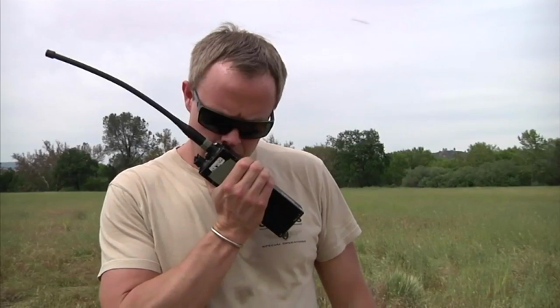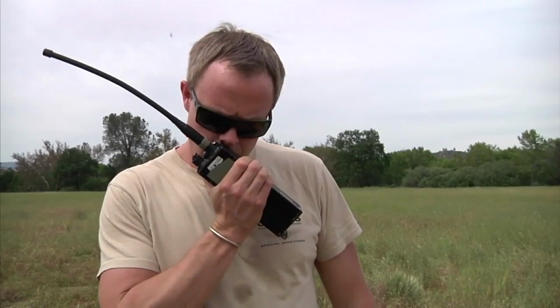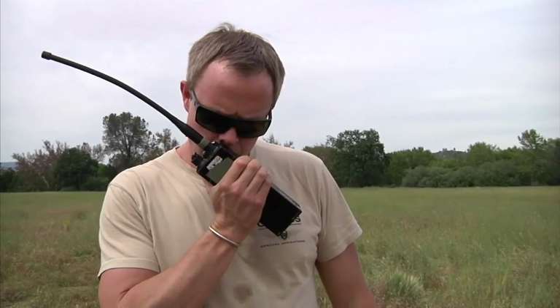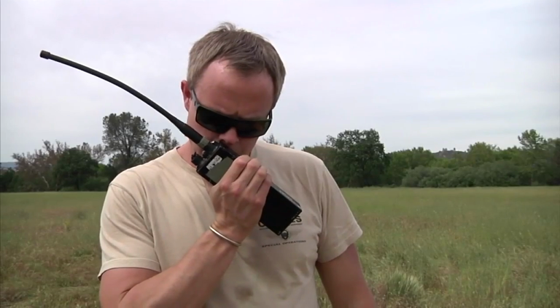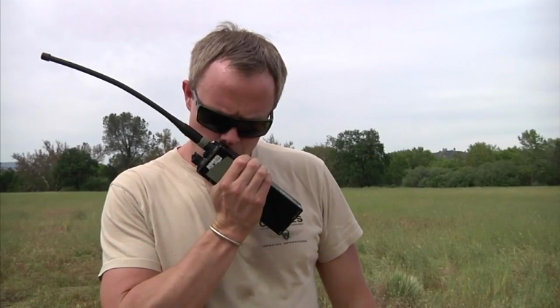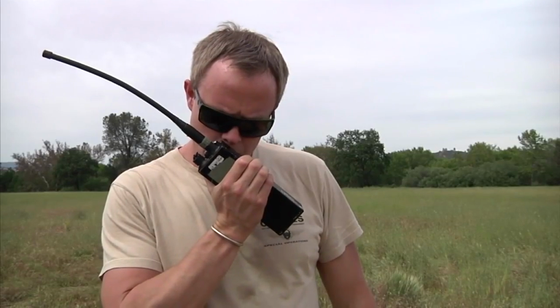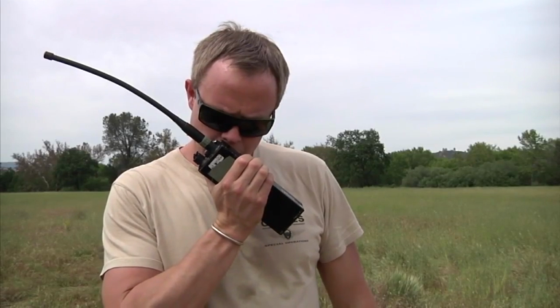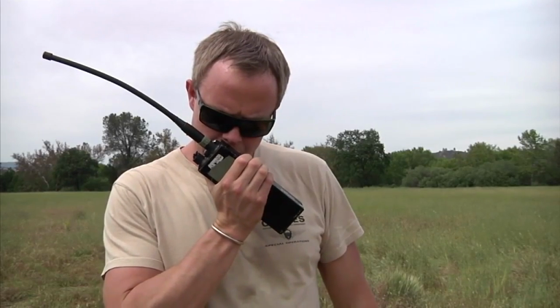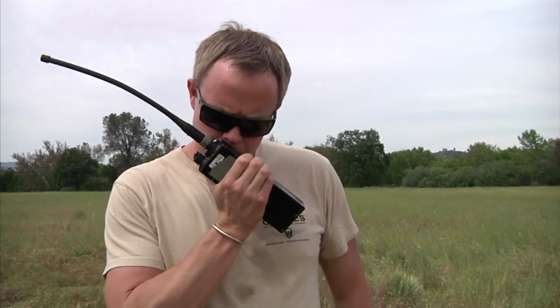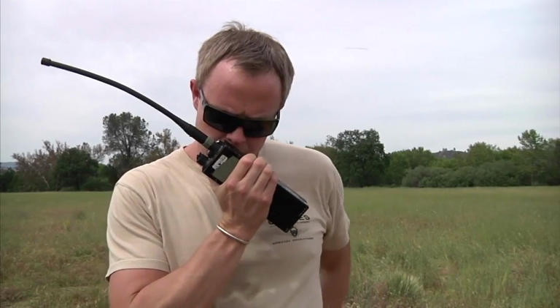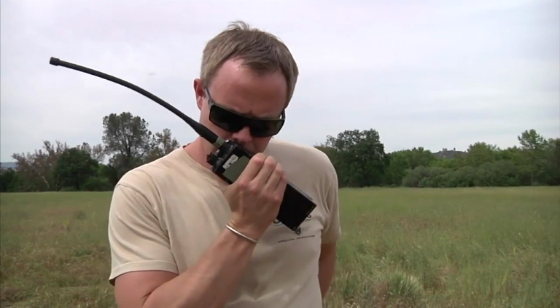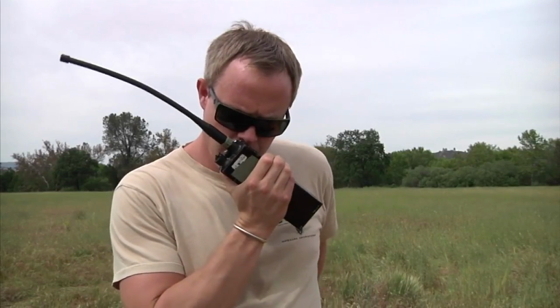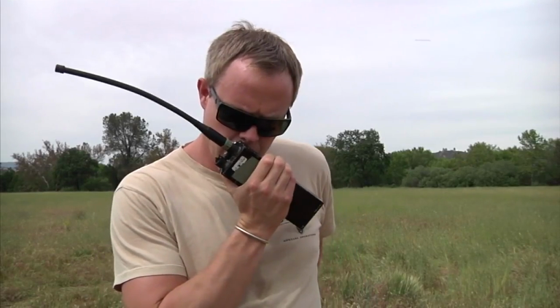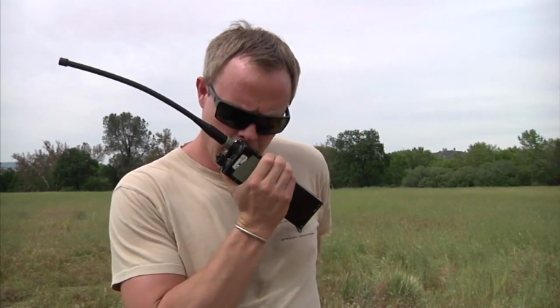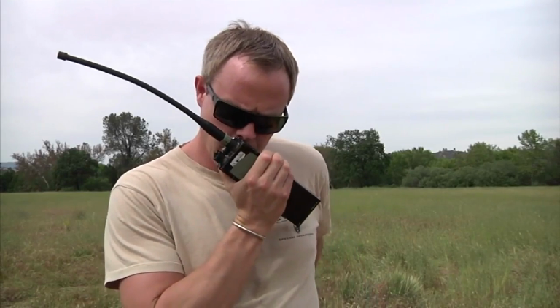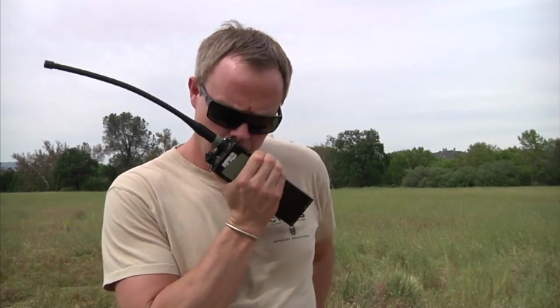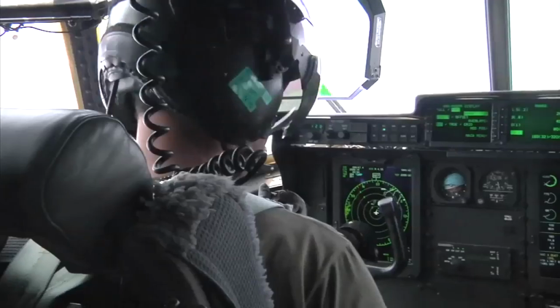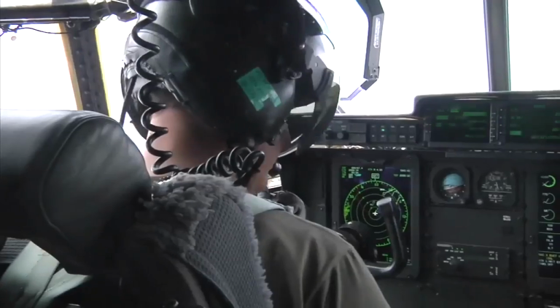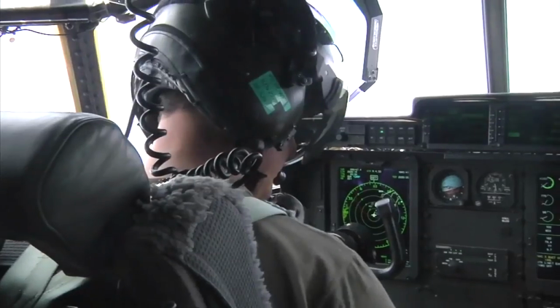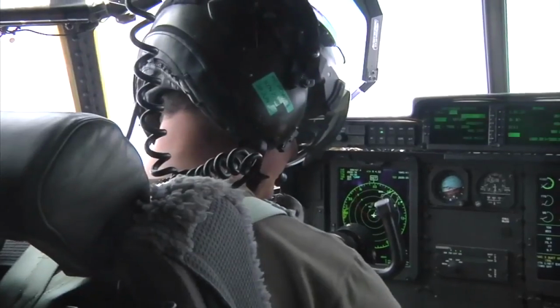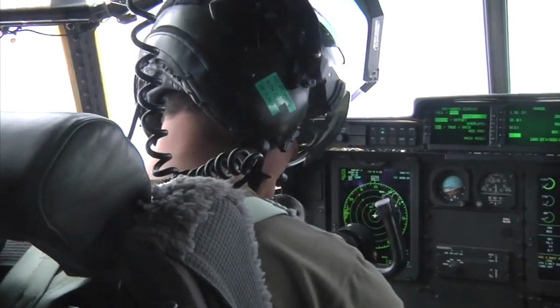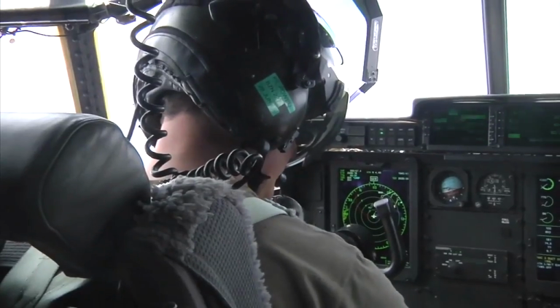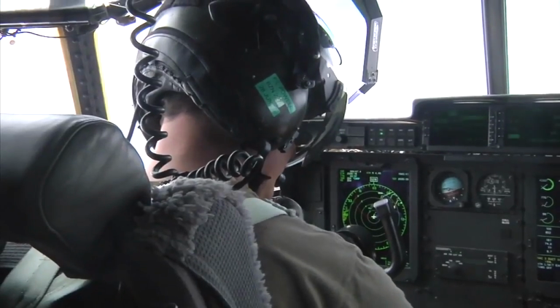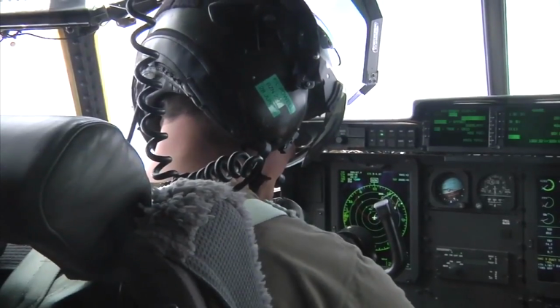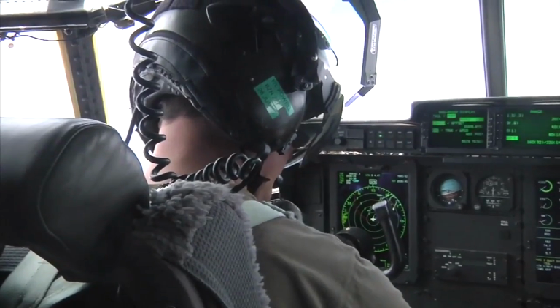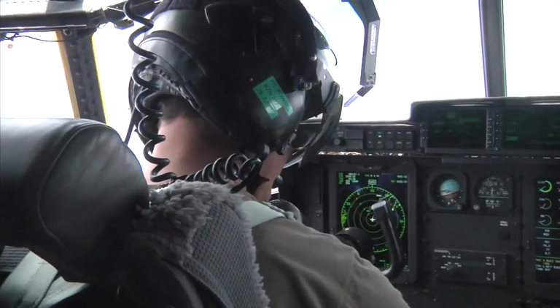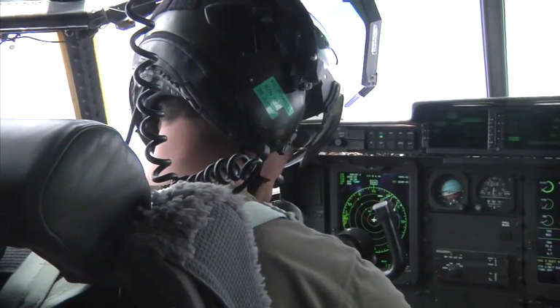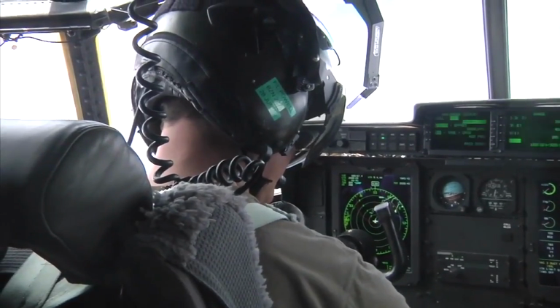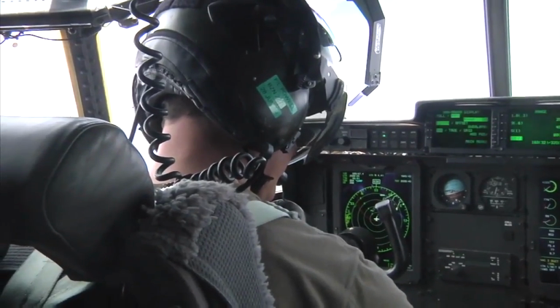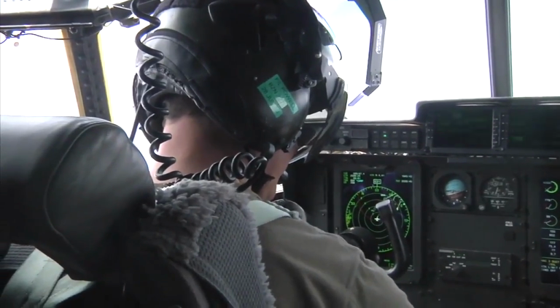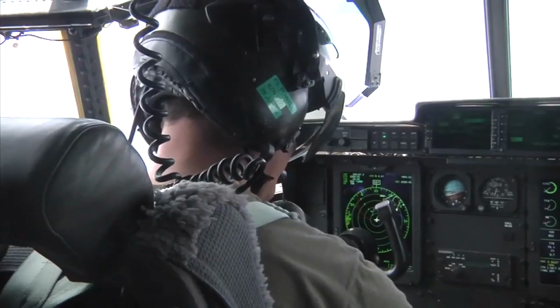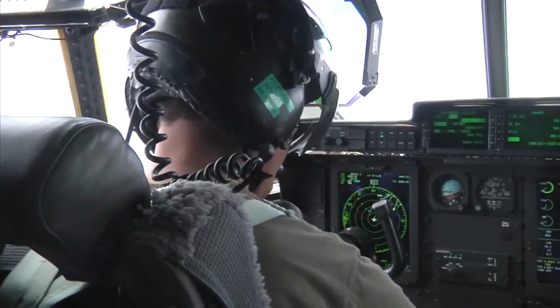Albert 01, Jackhammer DZ, radio check. Albert DZ, this is Albert 01. You are loud and clear.